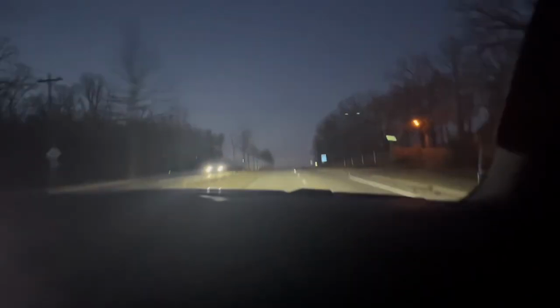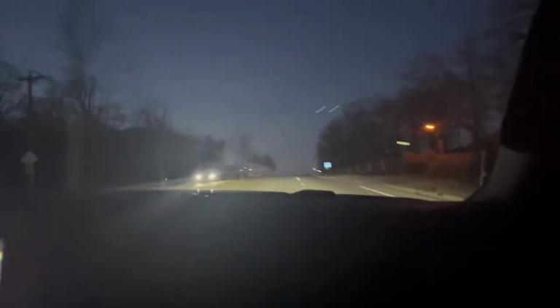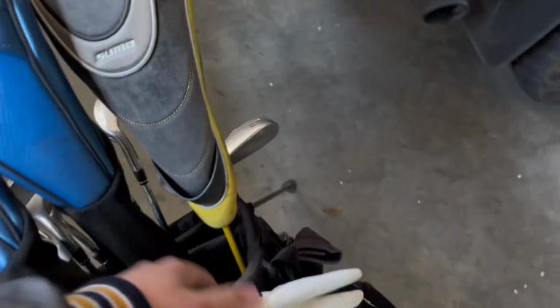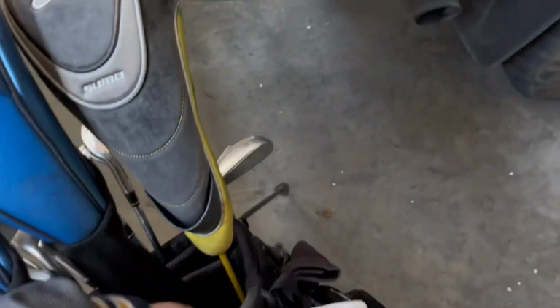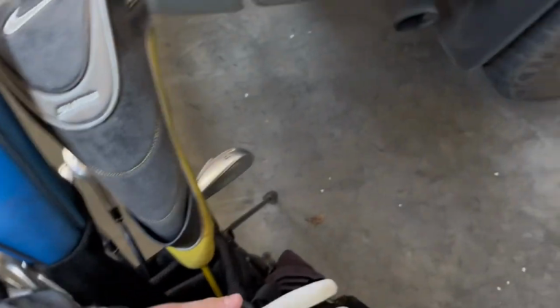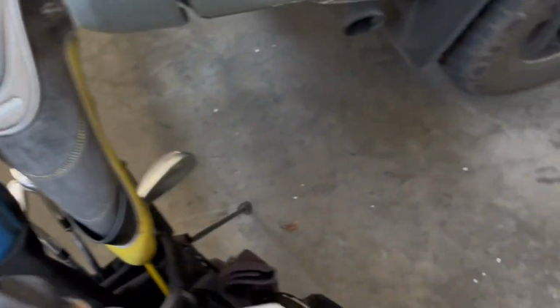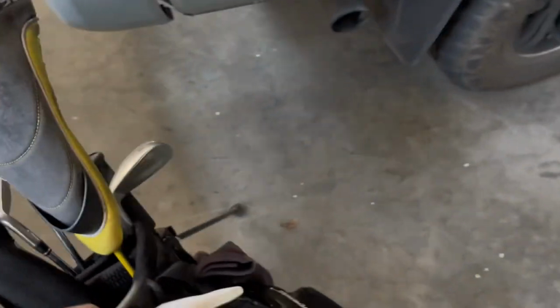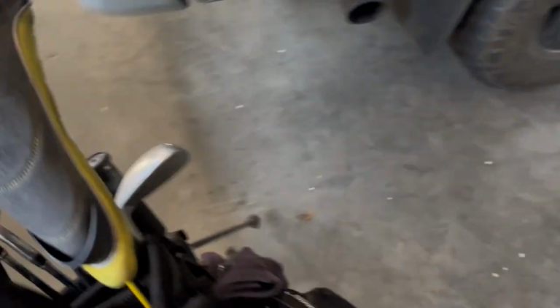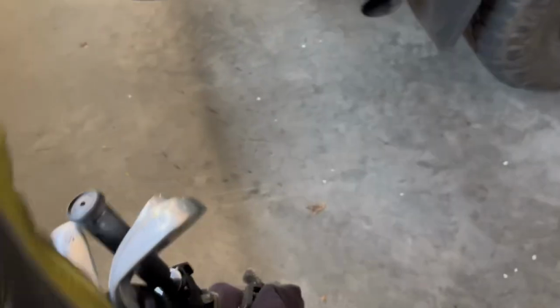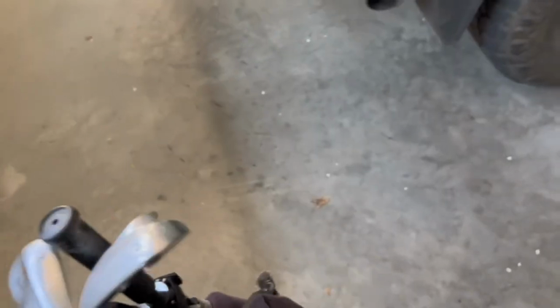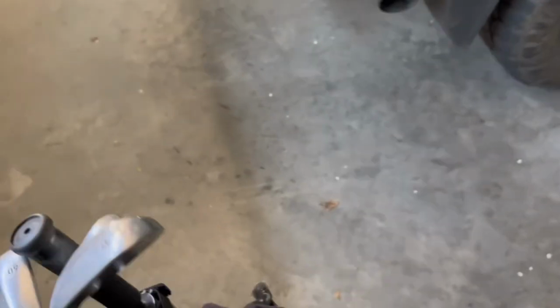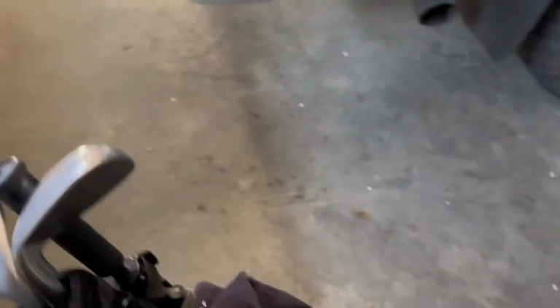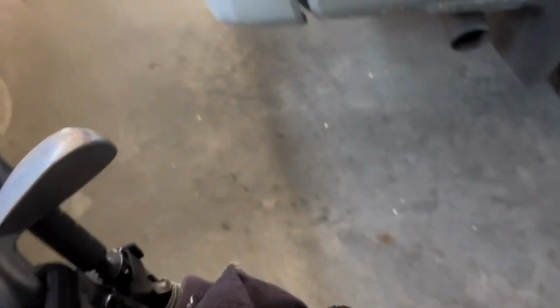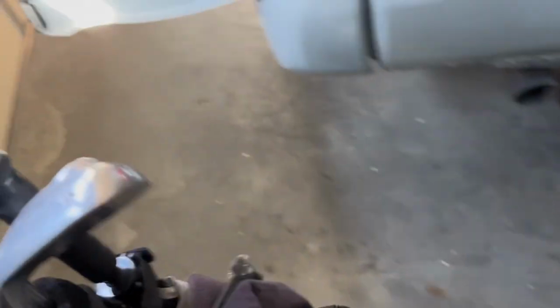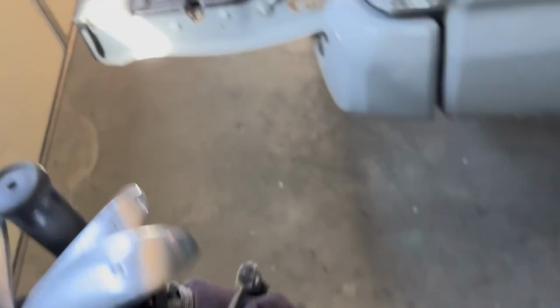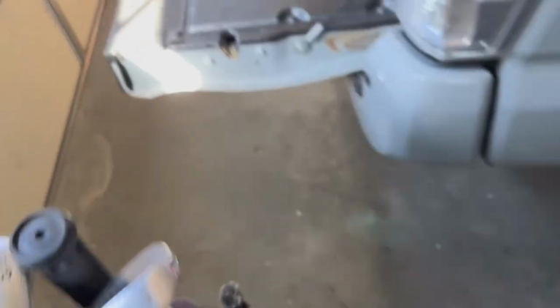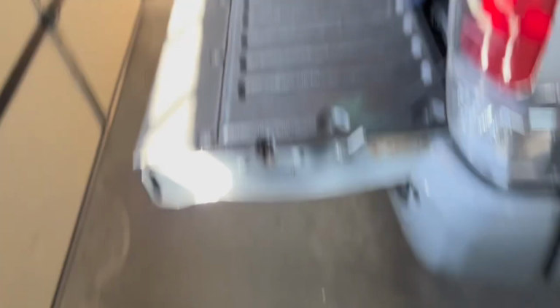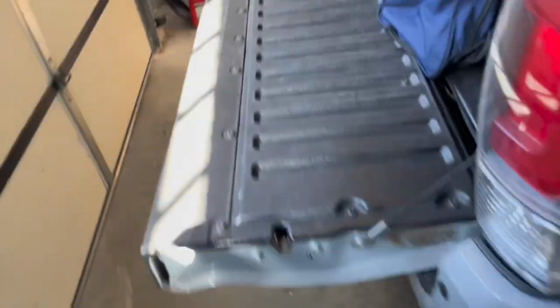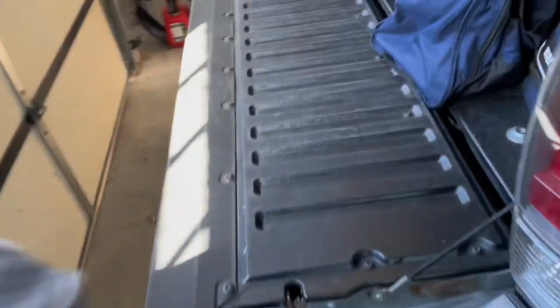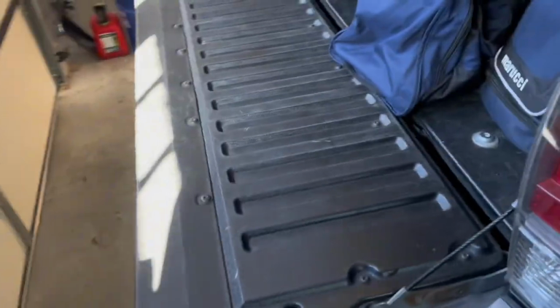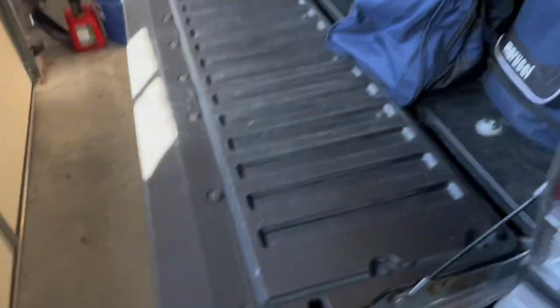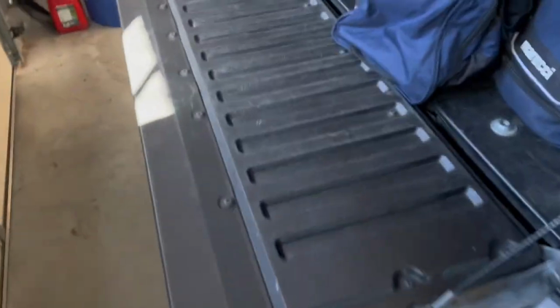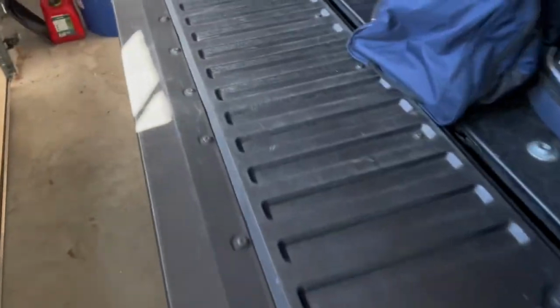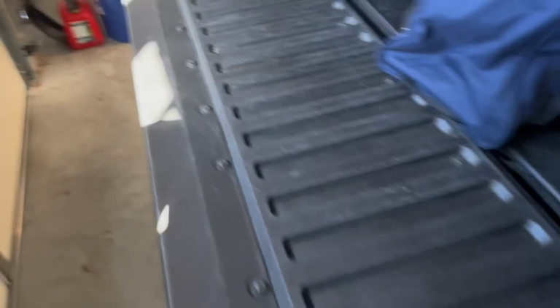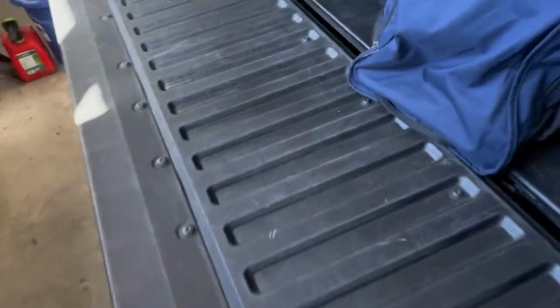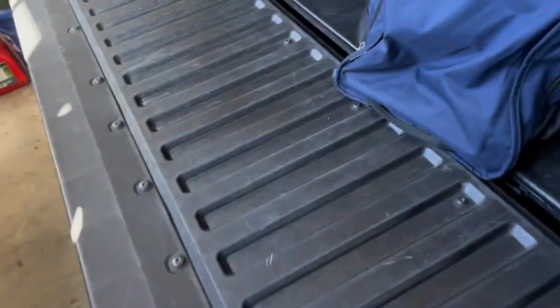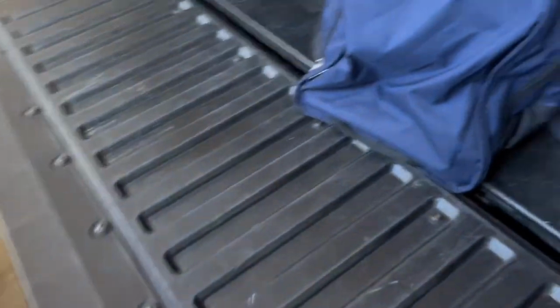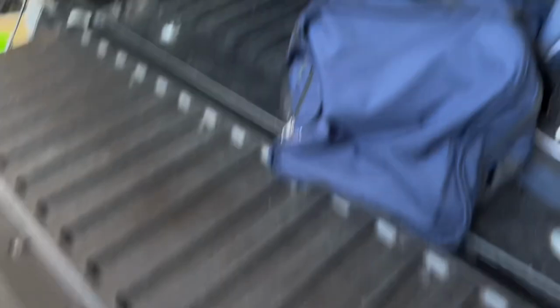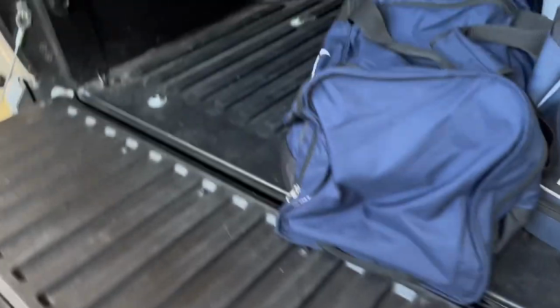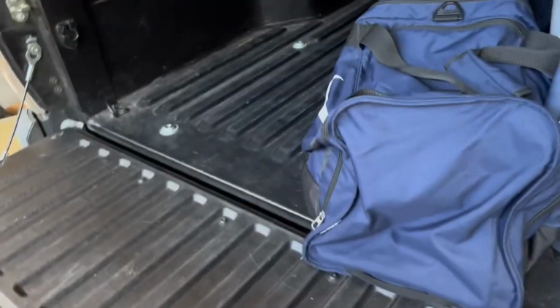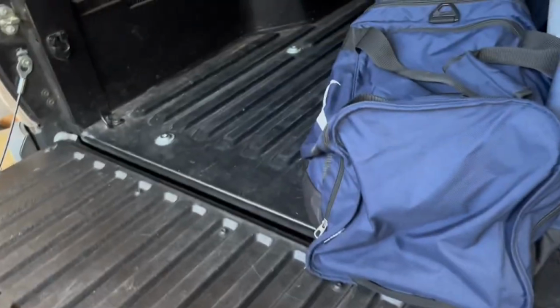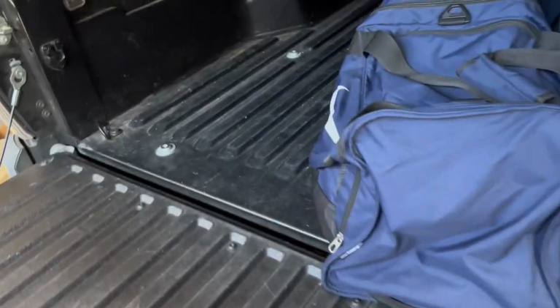We're just gonna load the clubs up into the truck and then go ahead and do our workout.